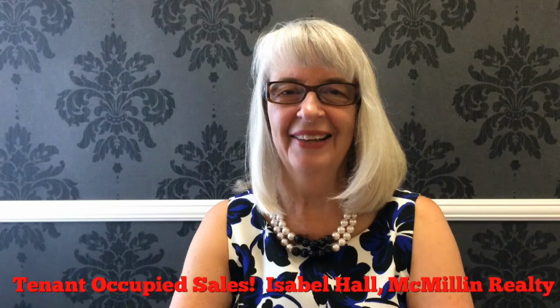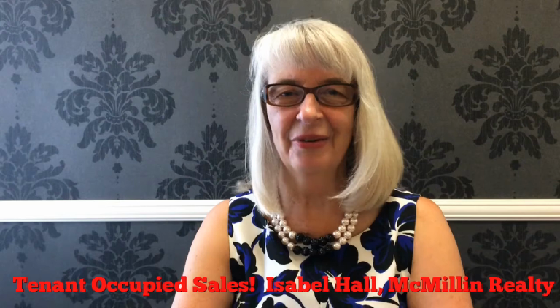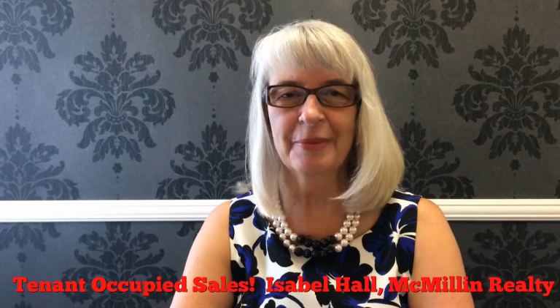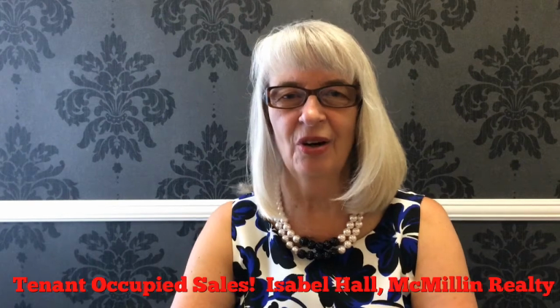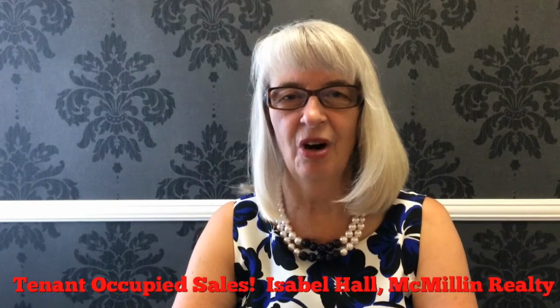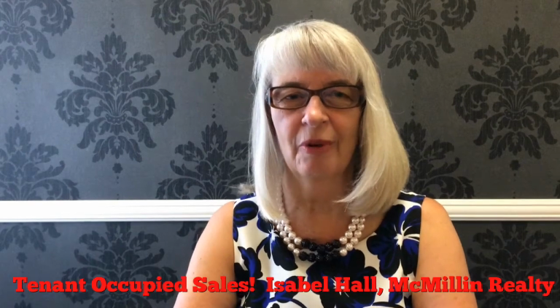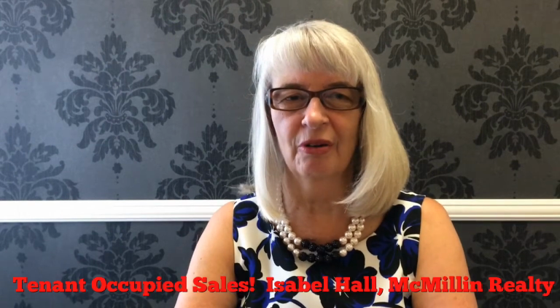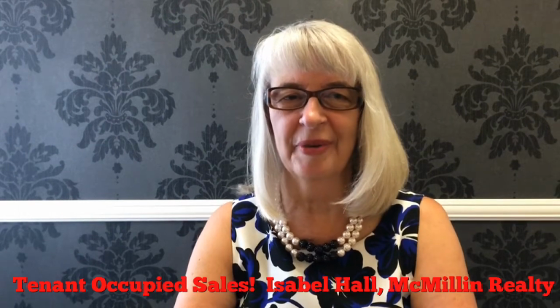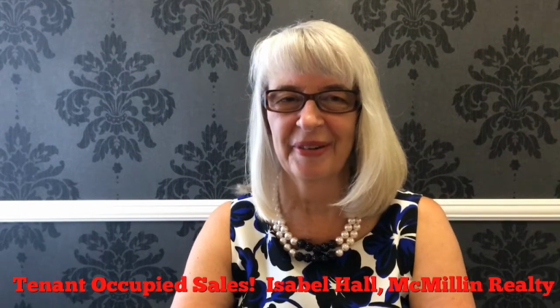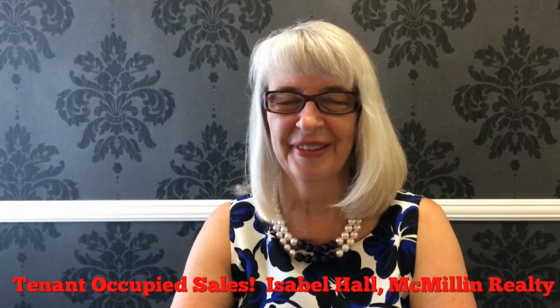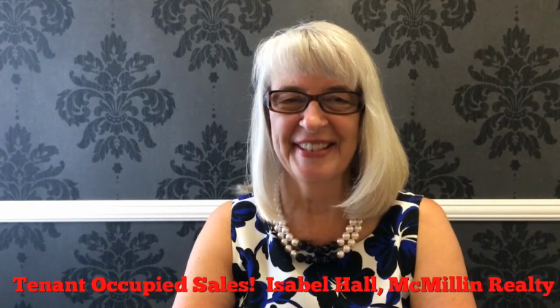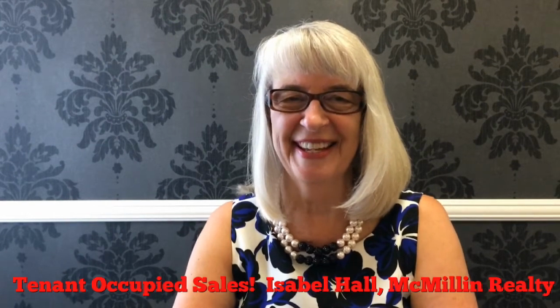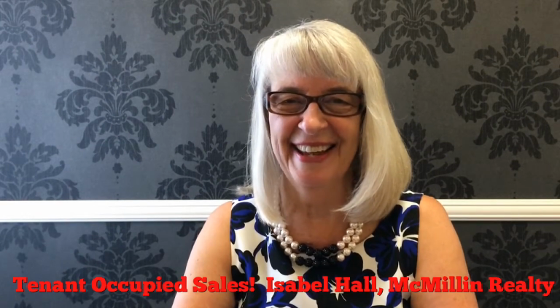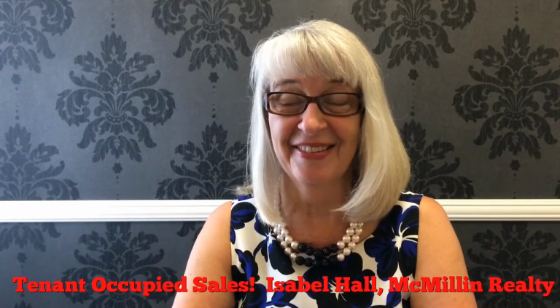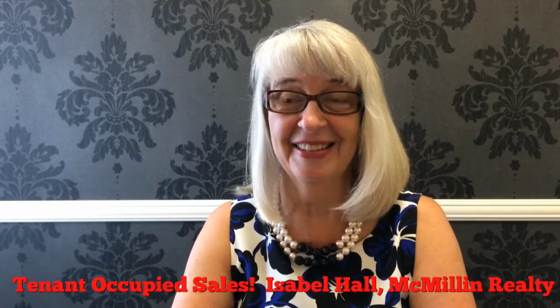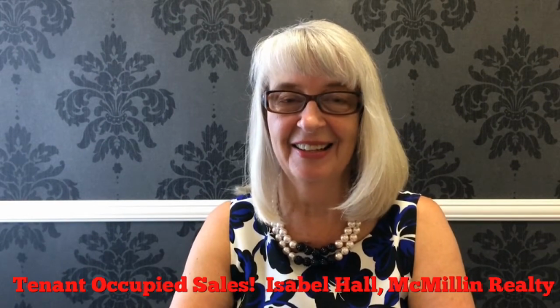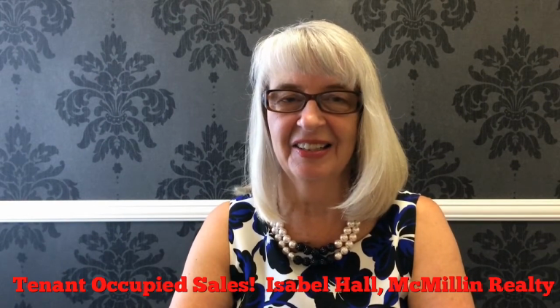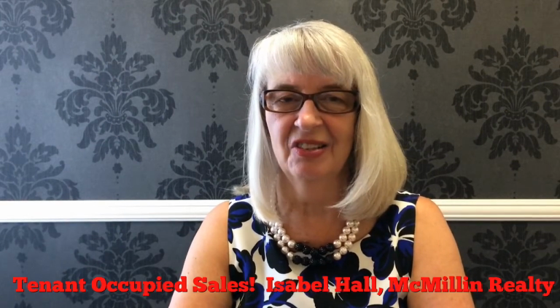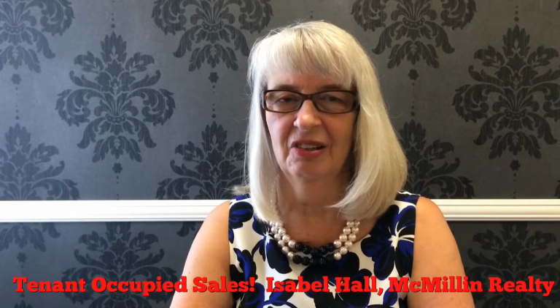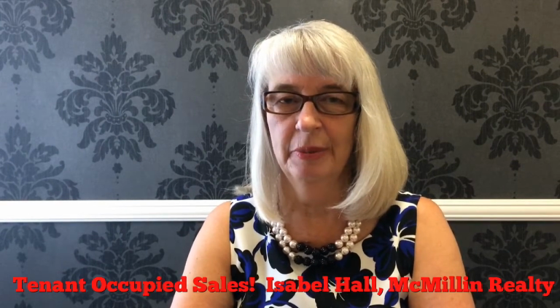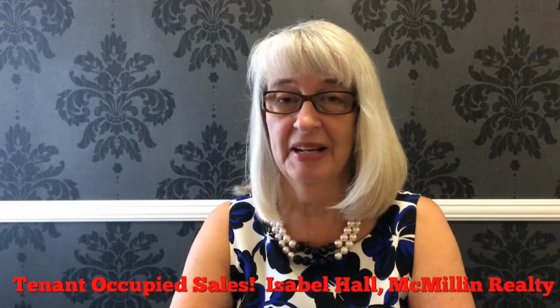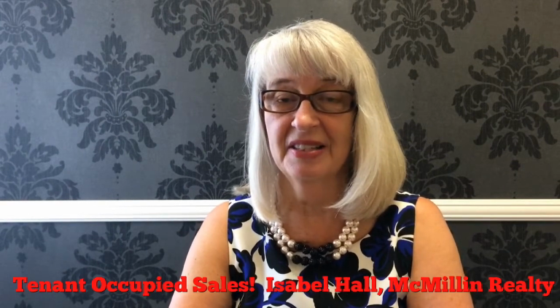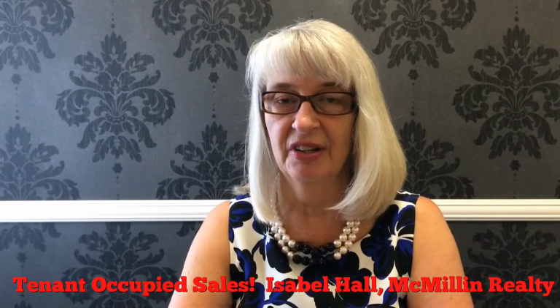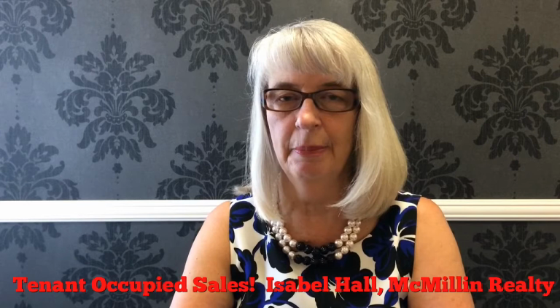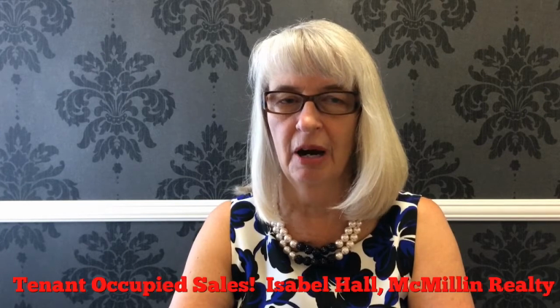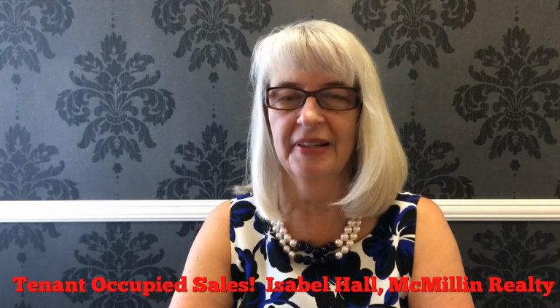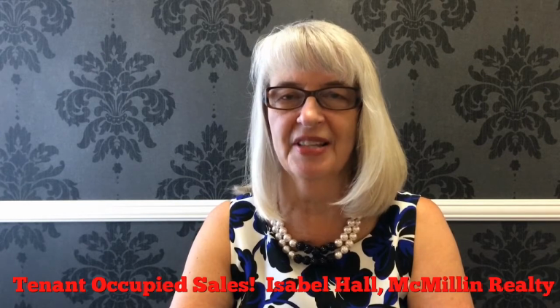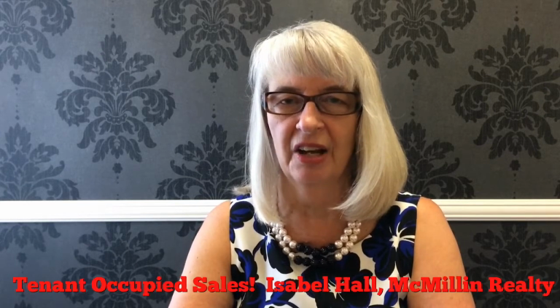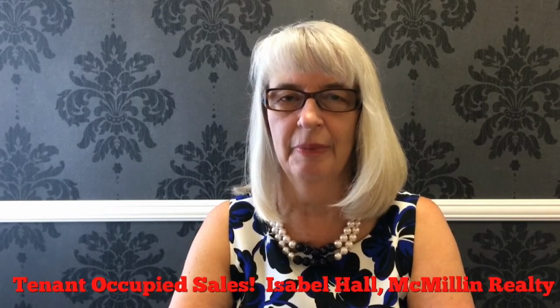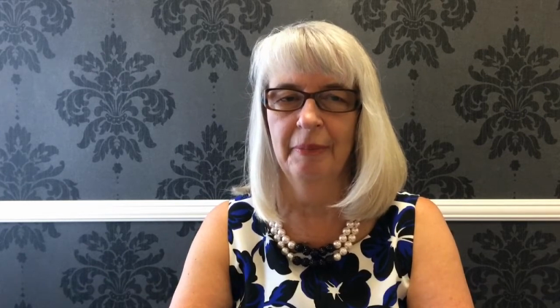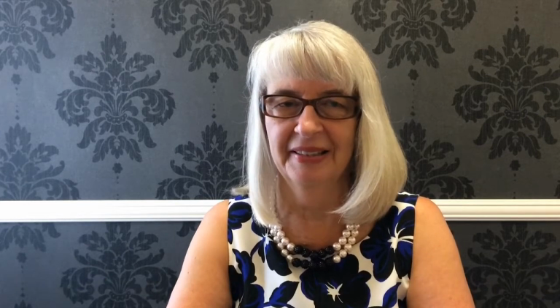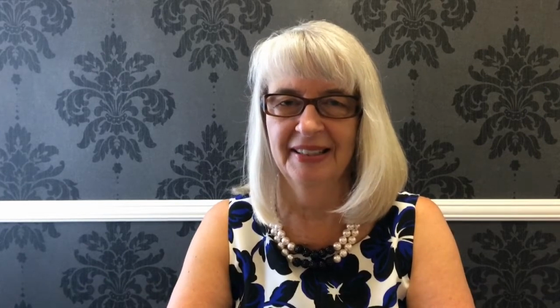Hello, Isabelle Hall, broker of Macmillan Realty in San Diego, and today I'd like to talk a little bit about selling a property that's occupied by a tenant.